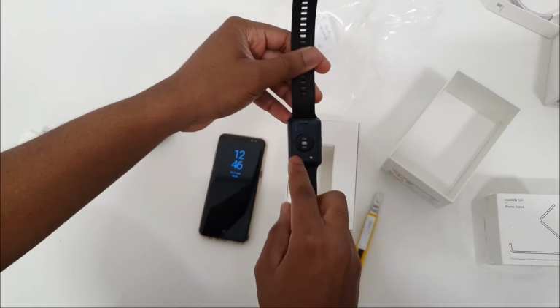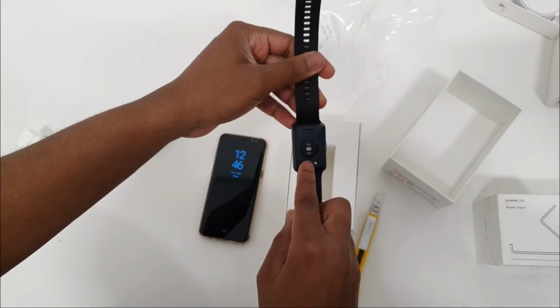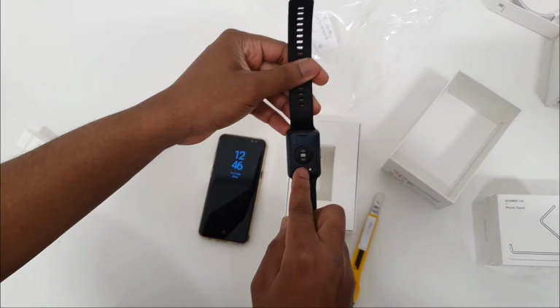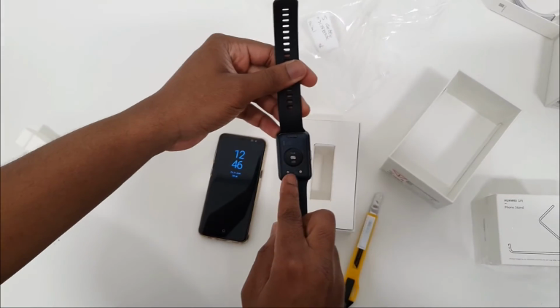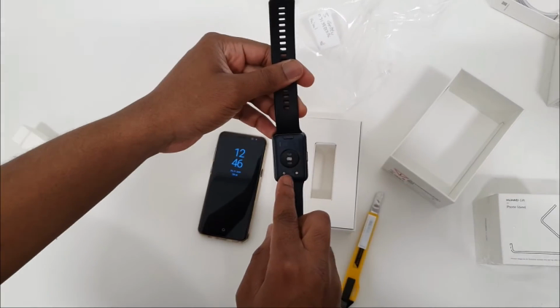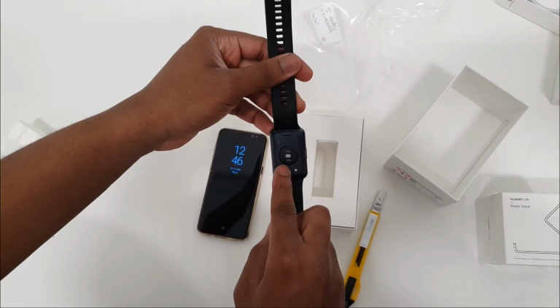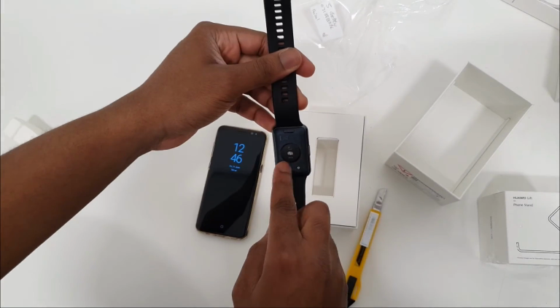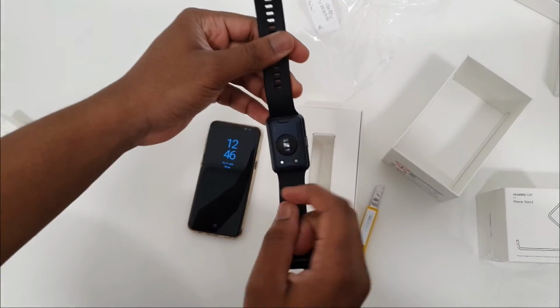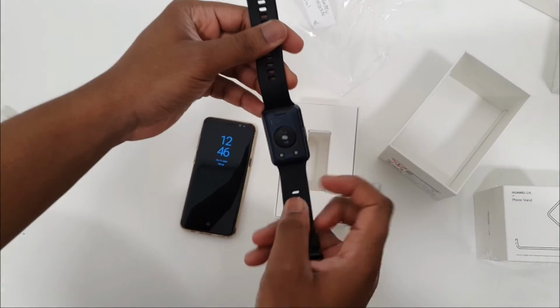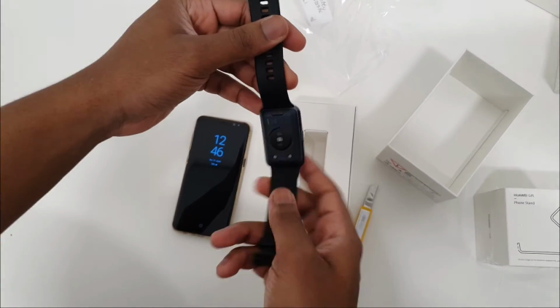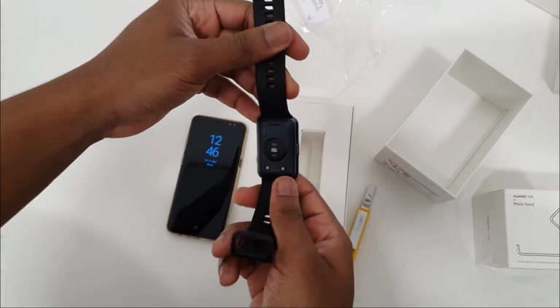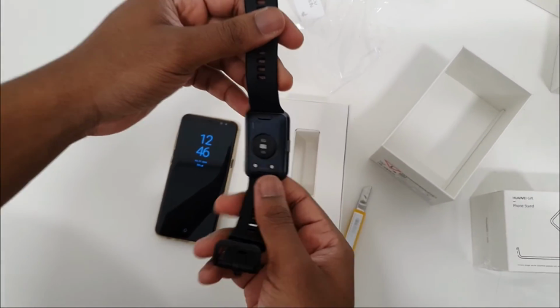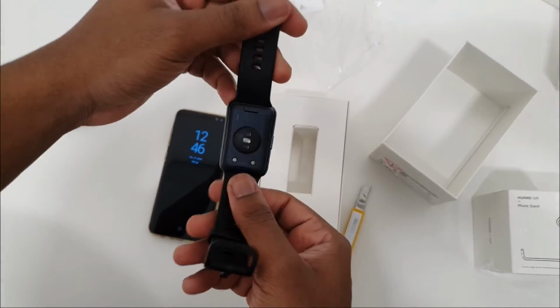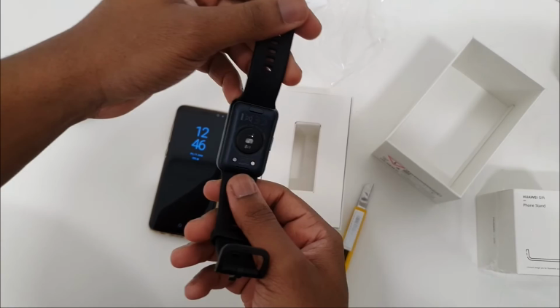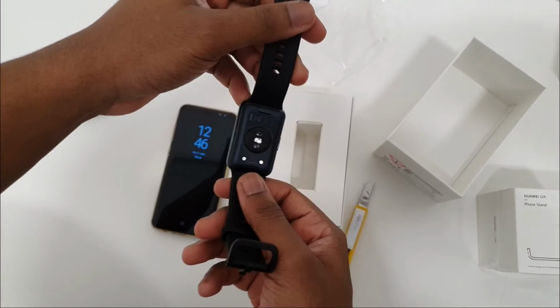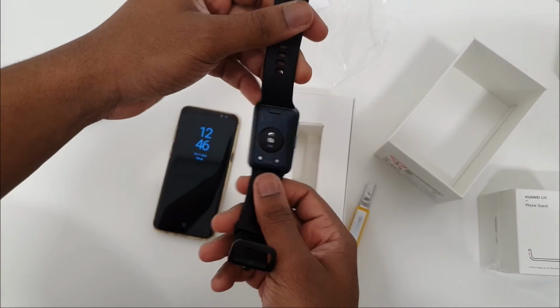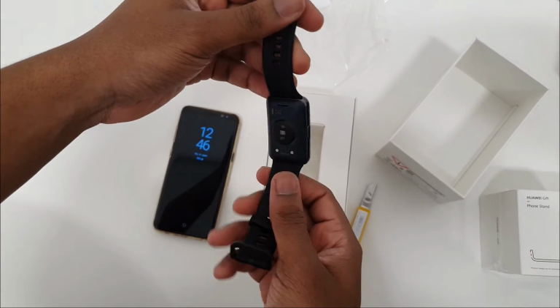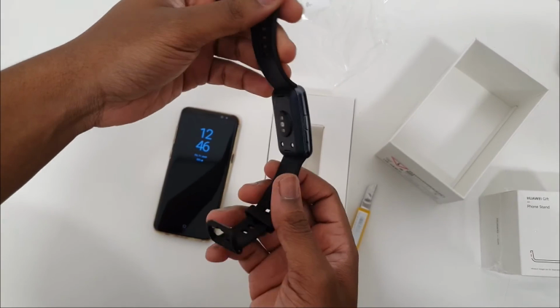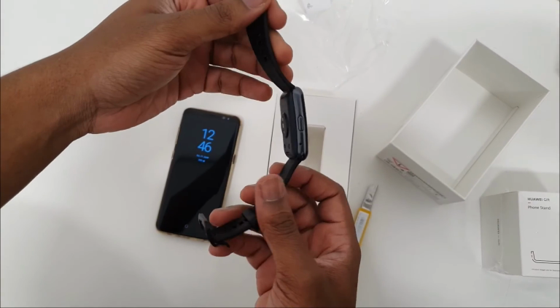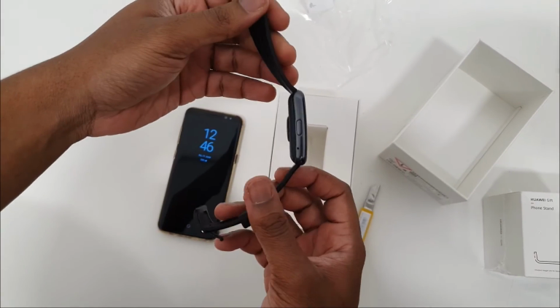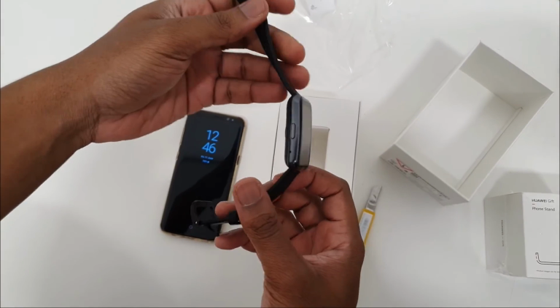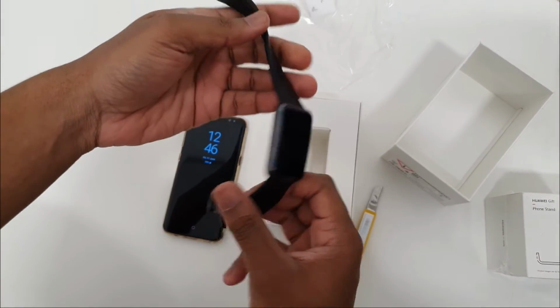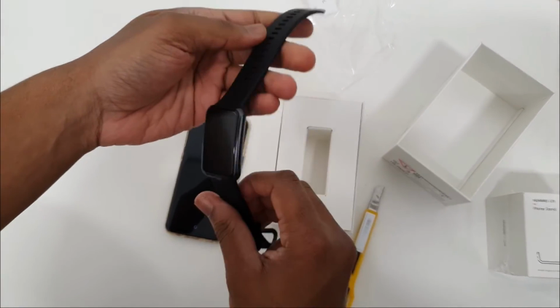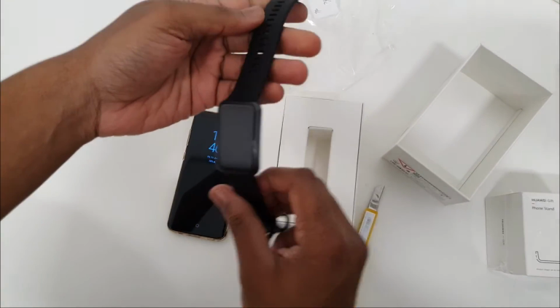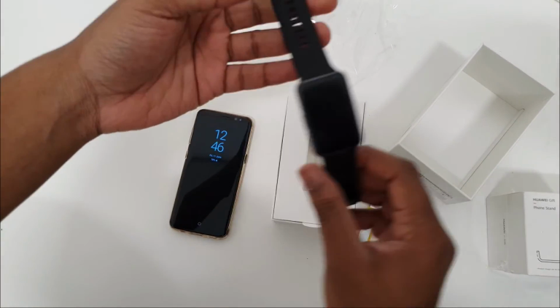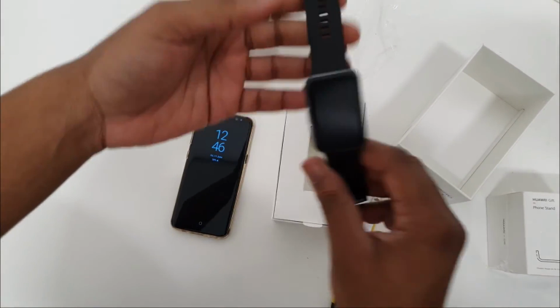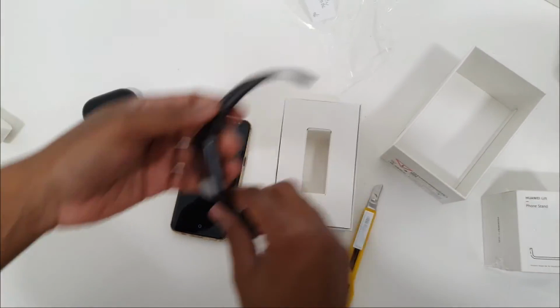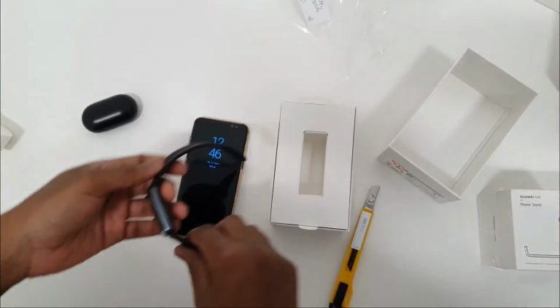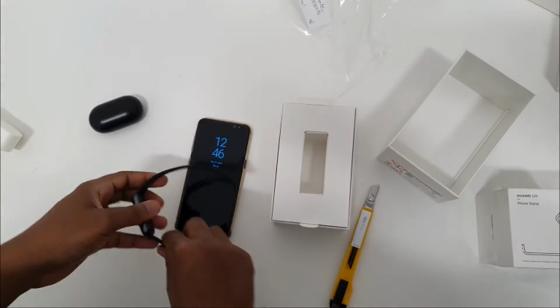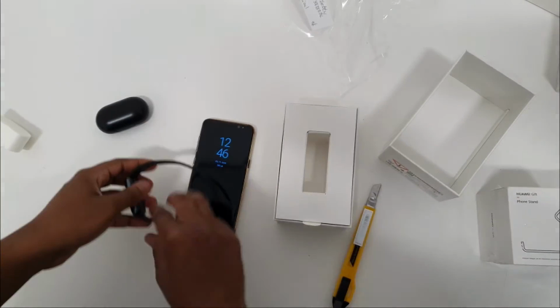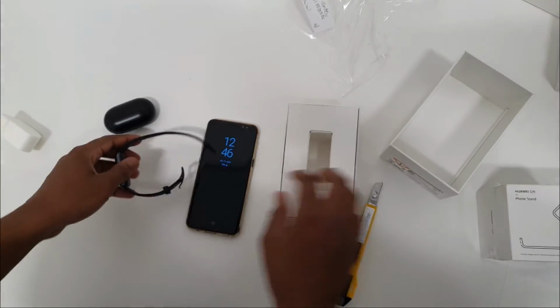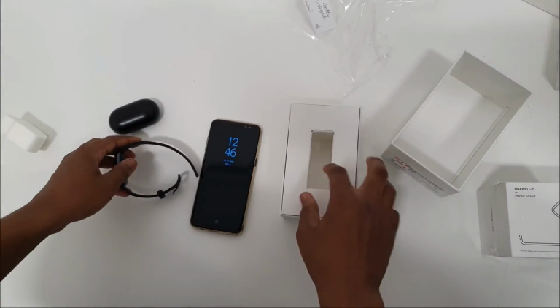It's got your heart monitor, so you can monitor your heart, your temperature, and all those good things.